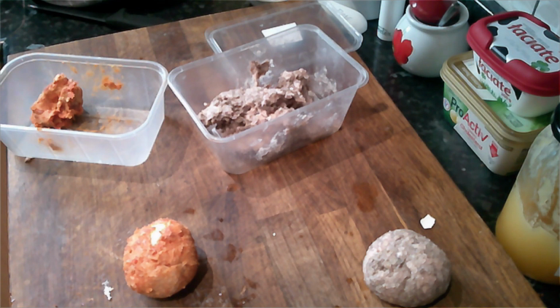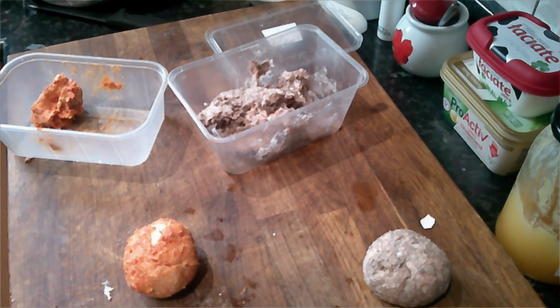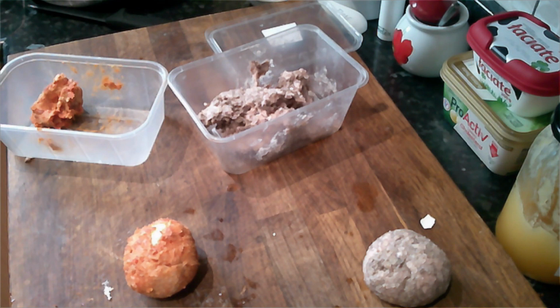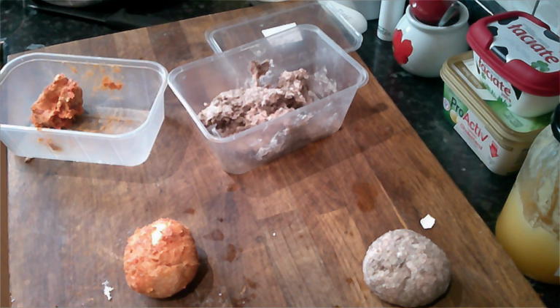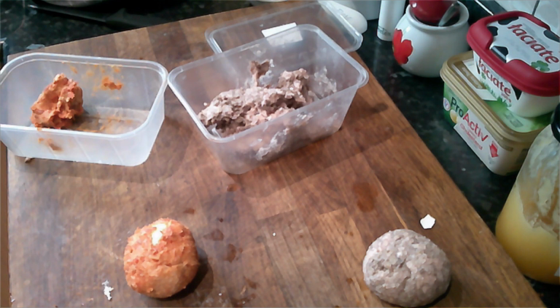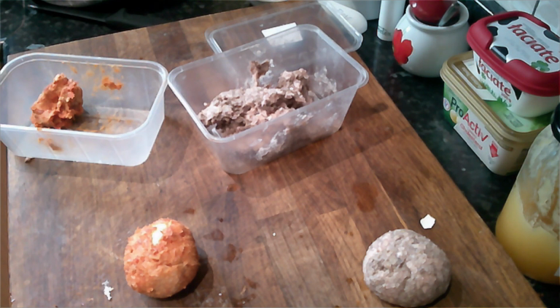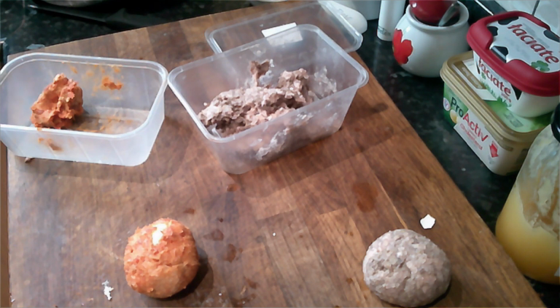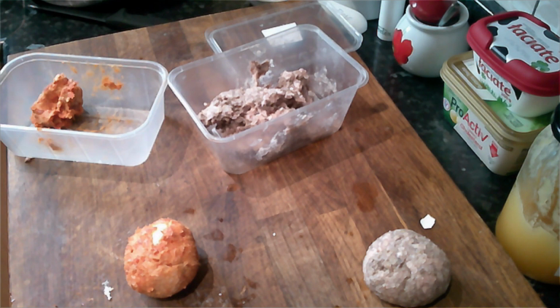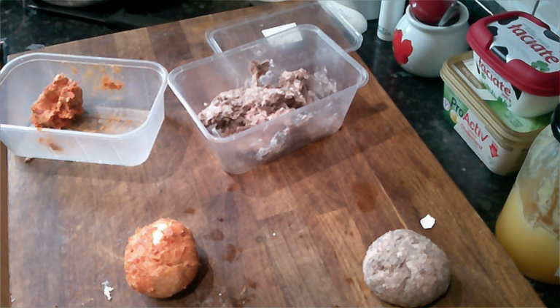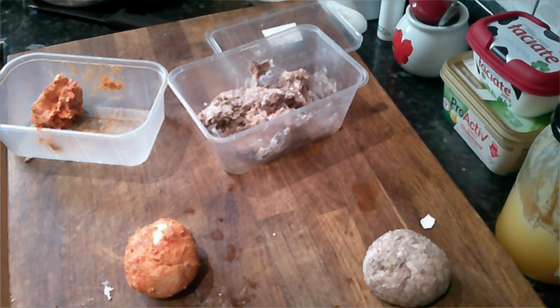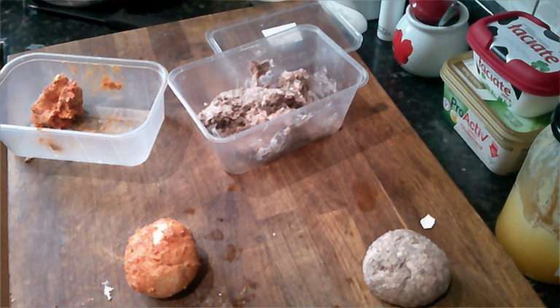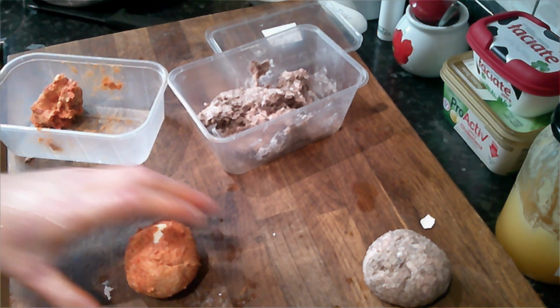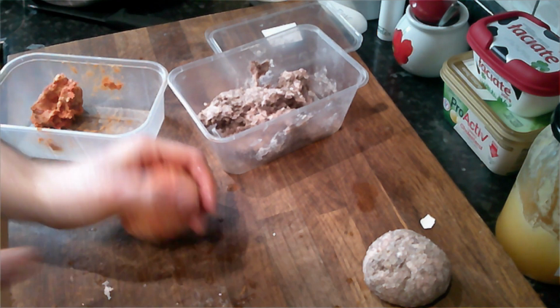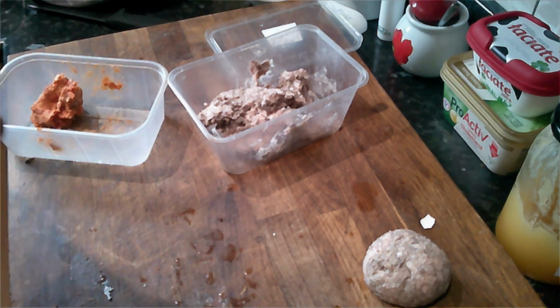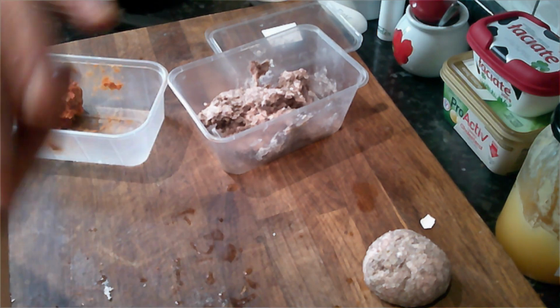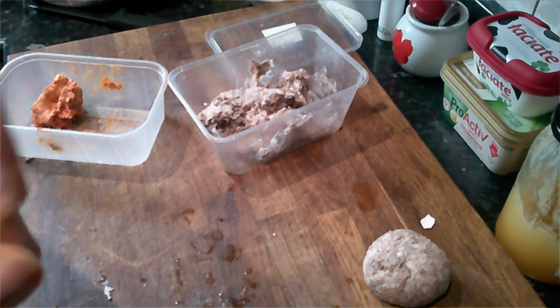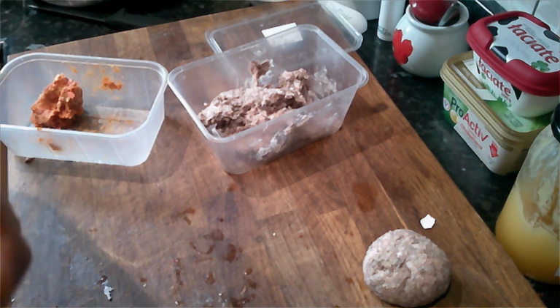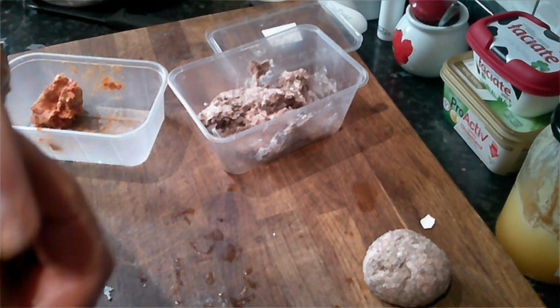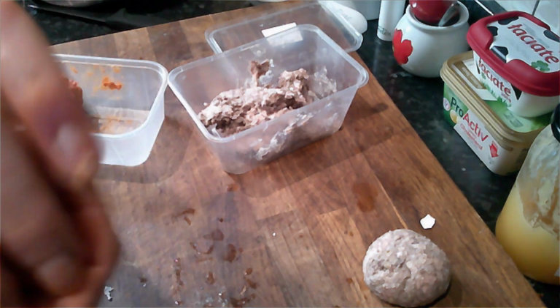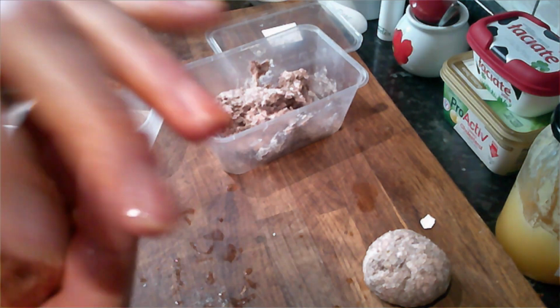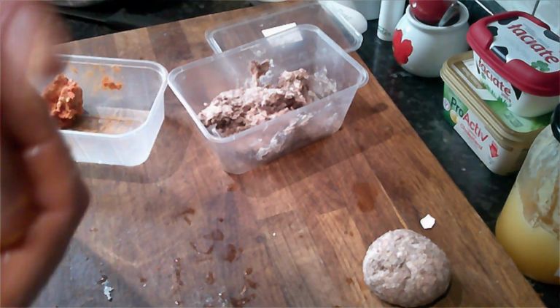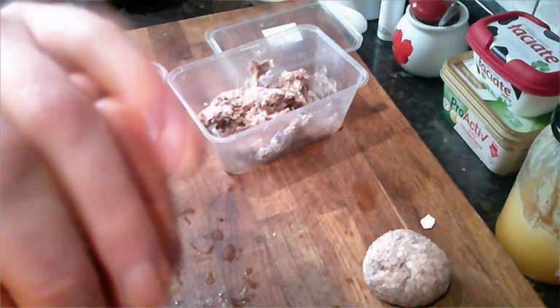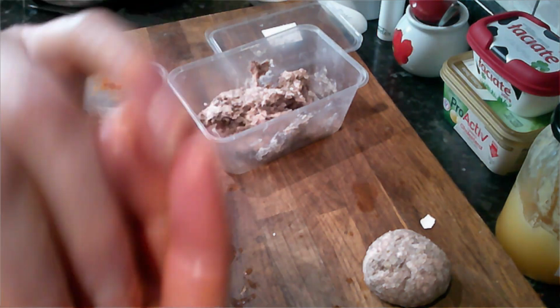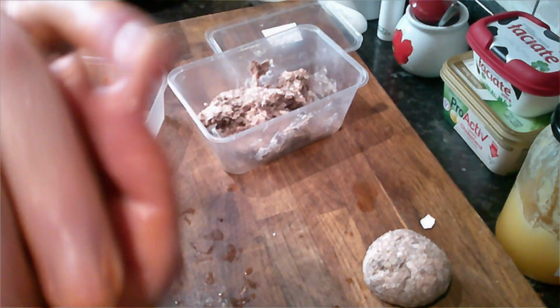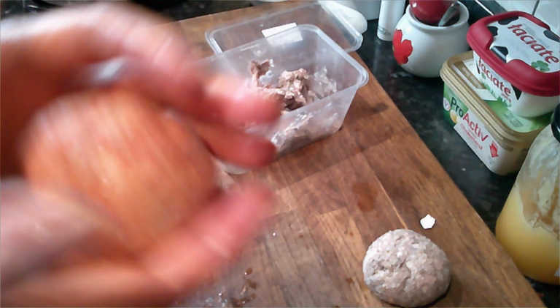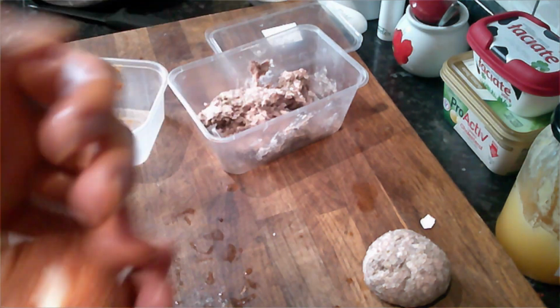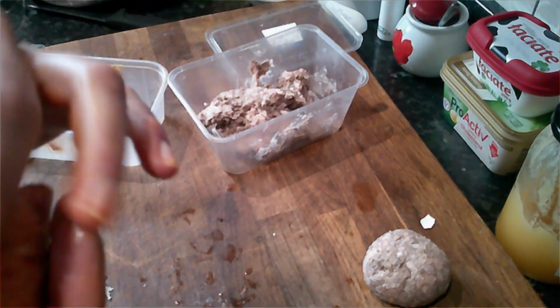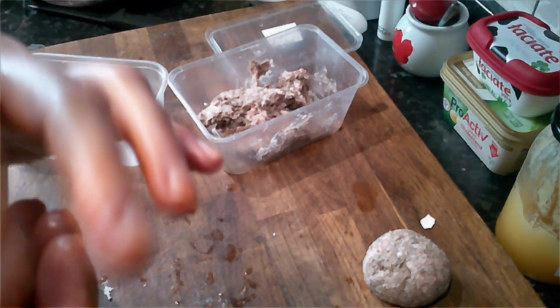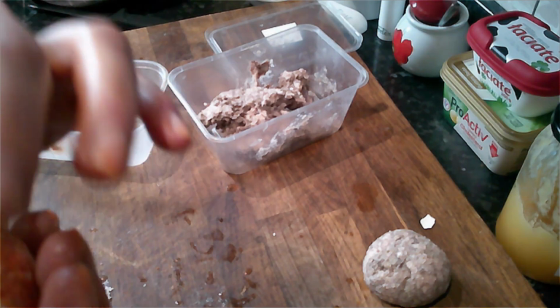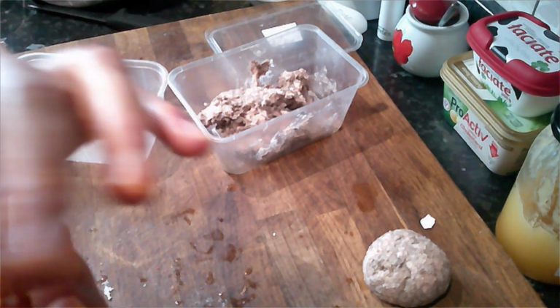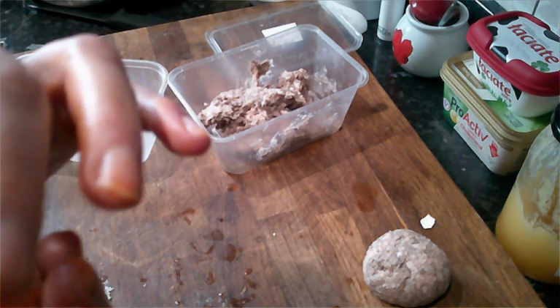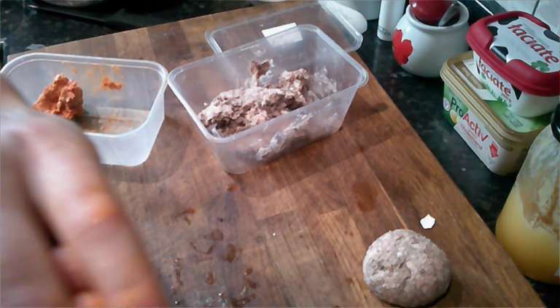If the mix starts to be difficult to handle or starts to stick, just wash your hands again.